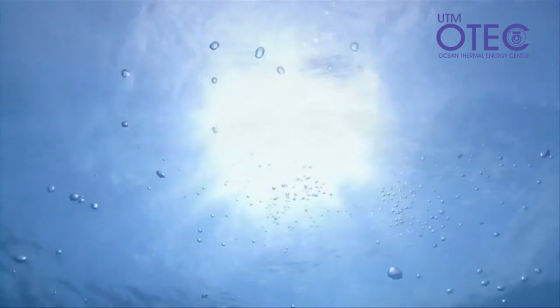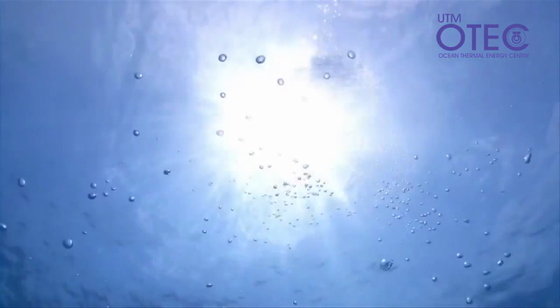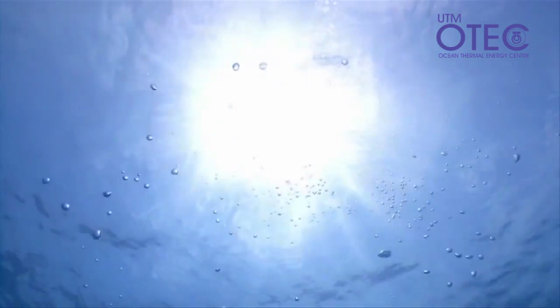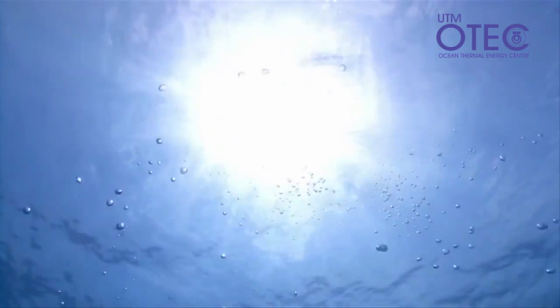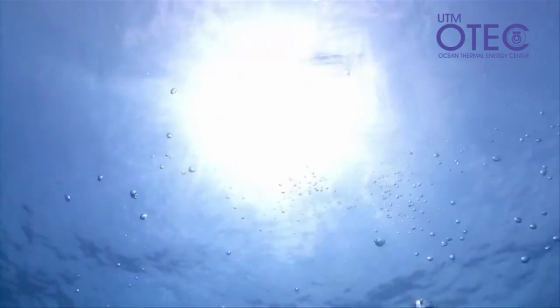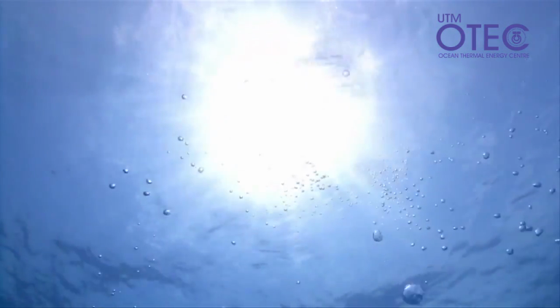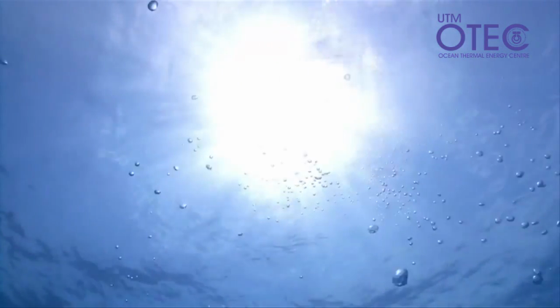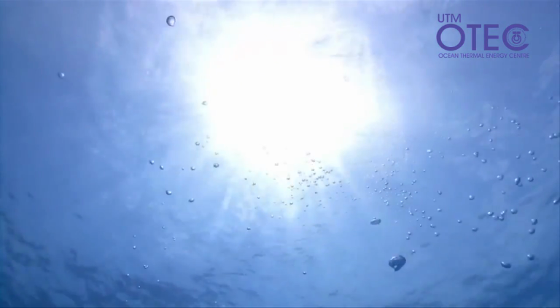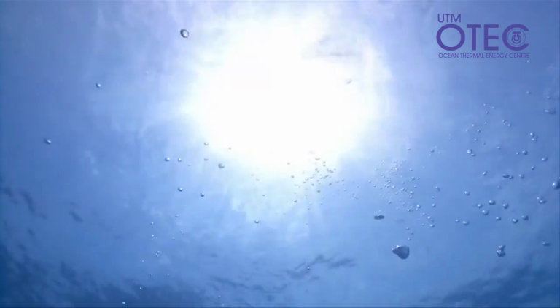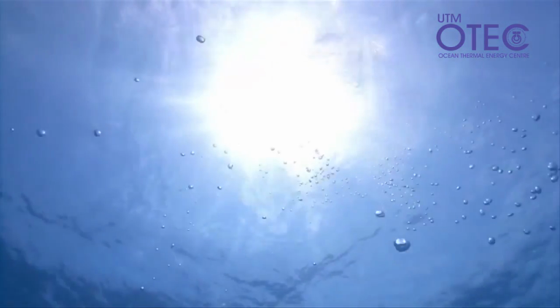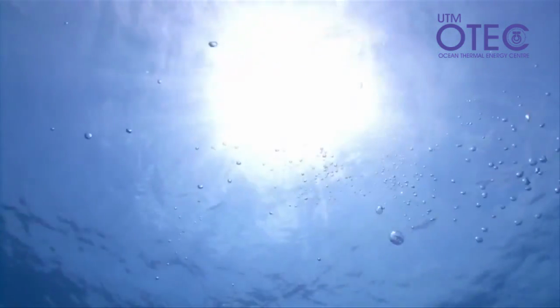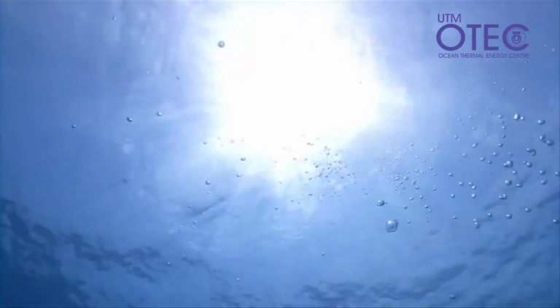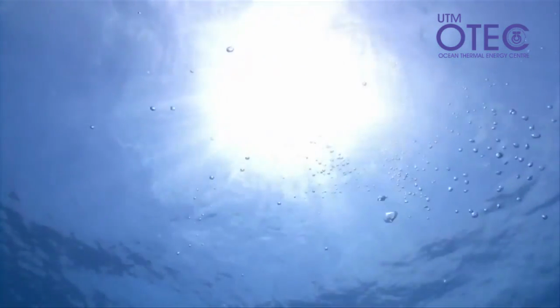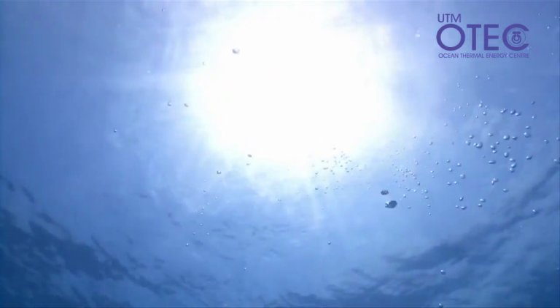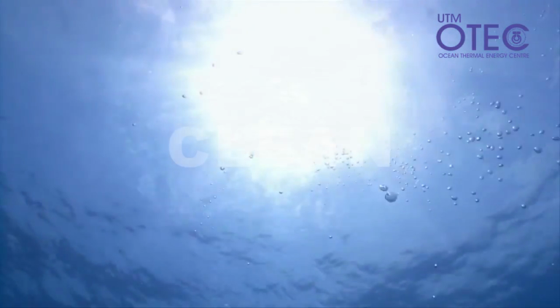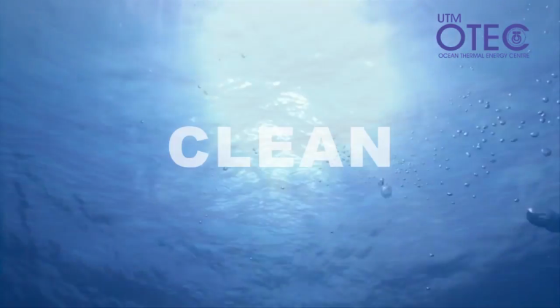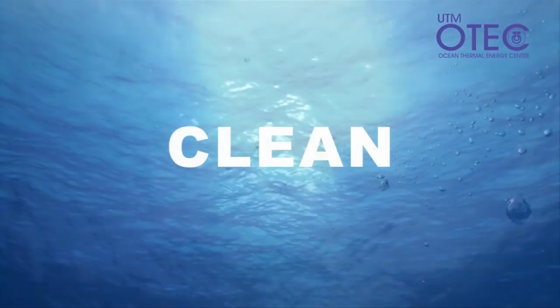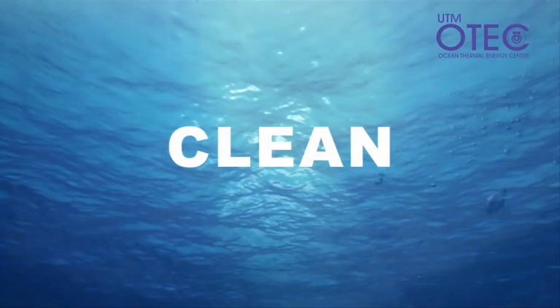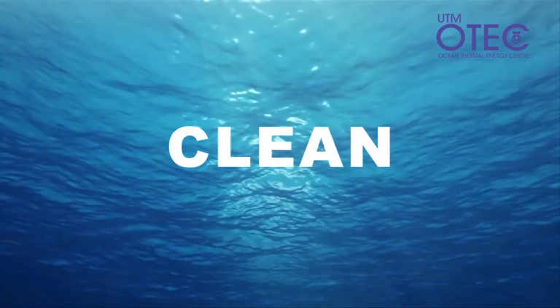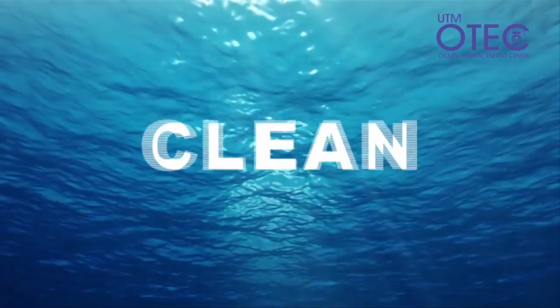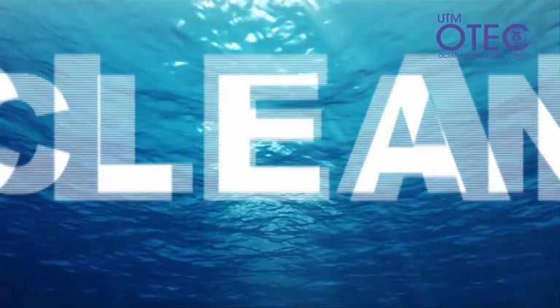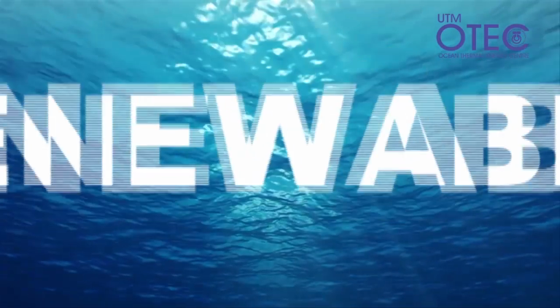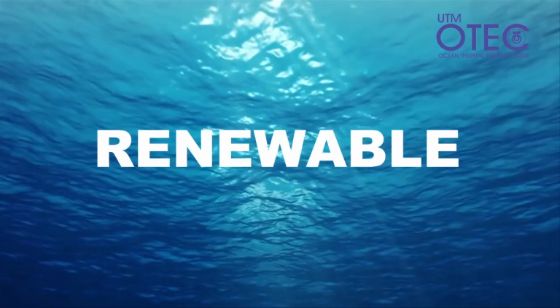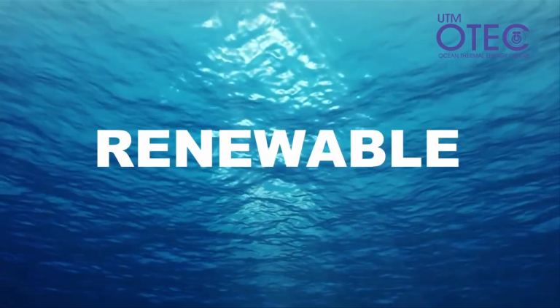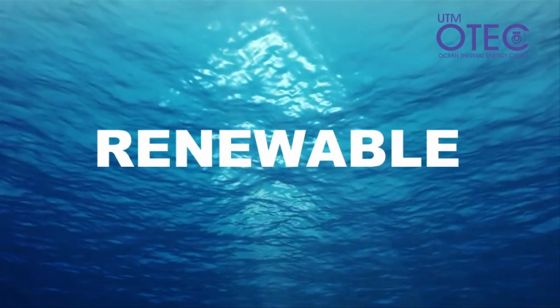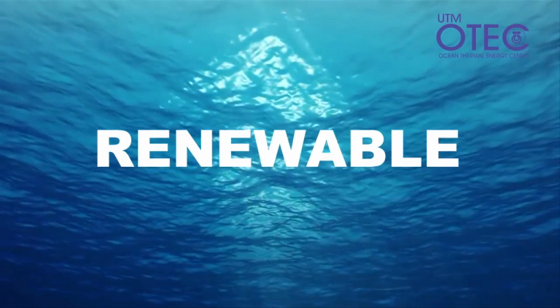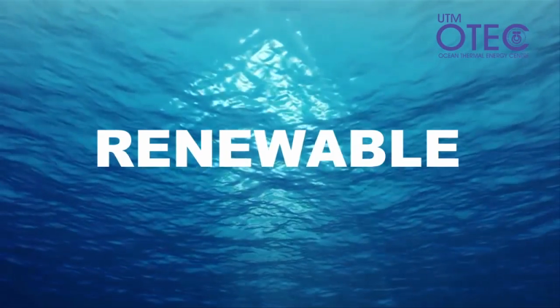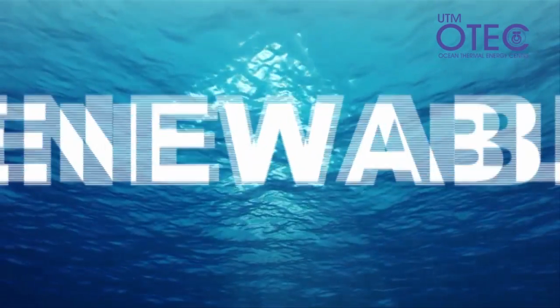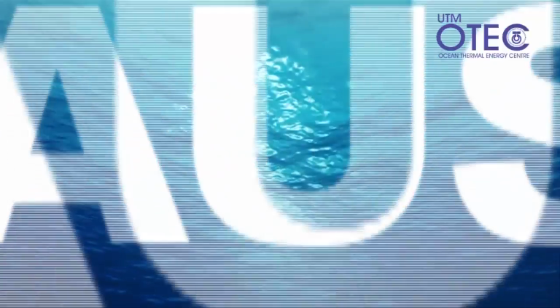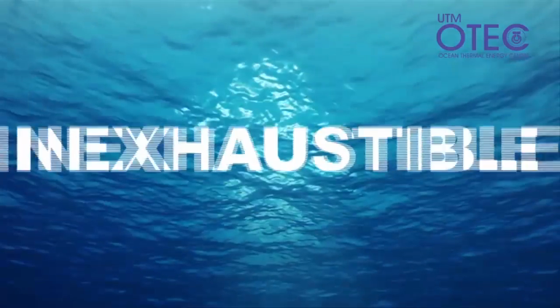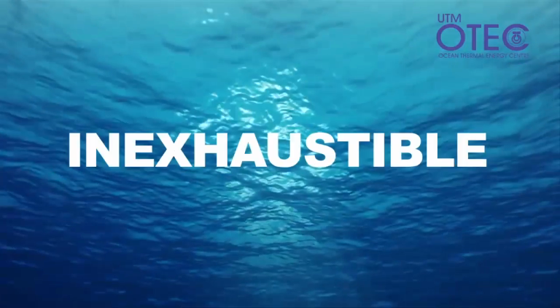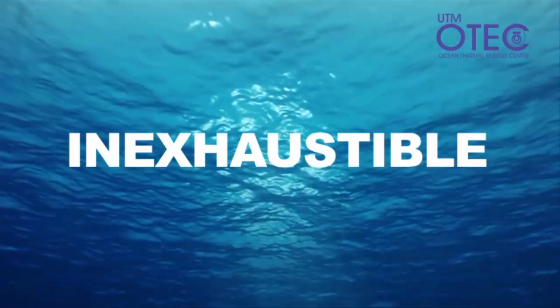Continuous, constant power. Clean, renewable, inexhaustible, sustainable energy.